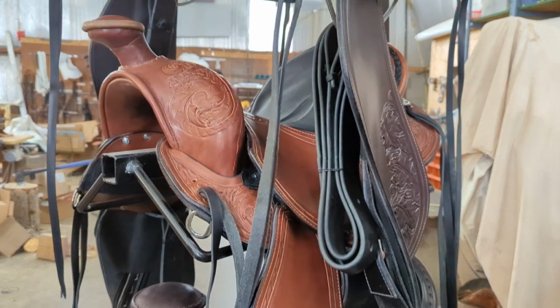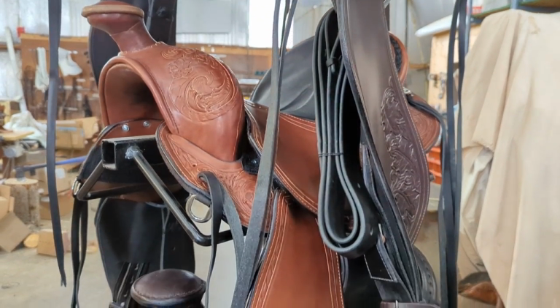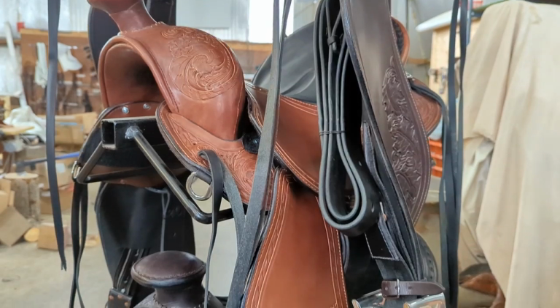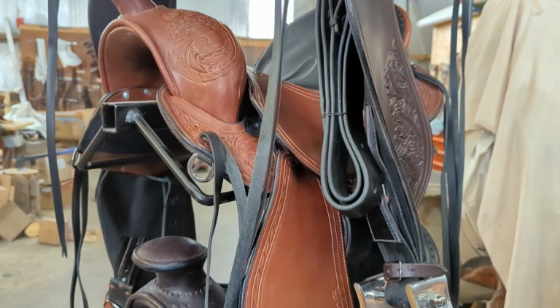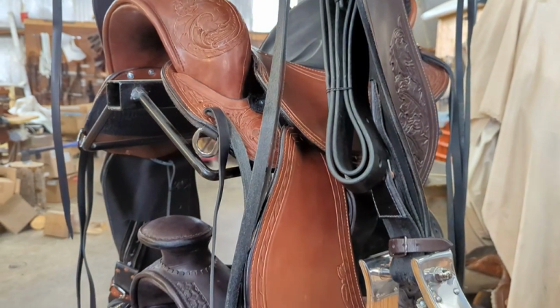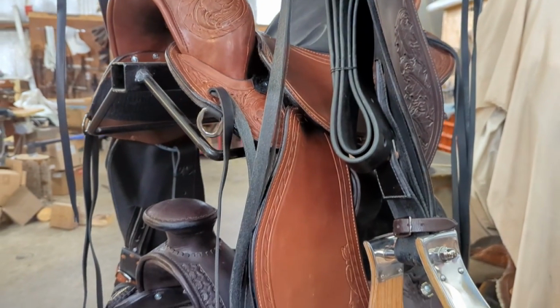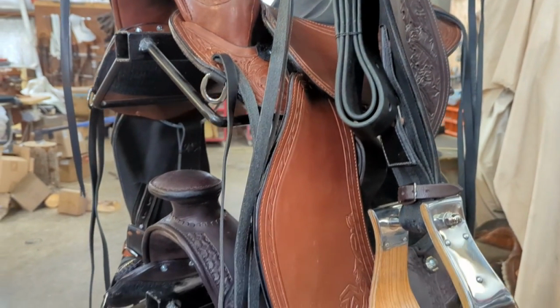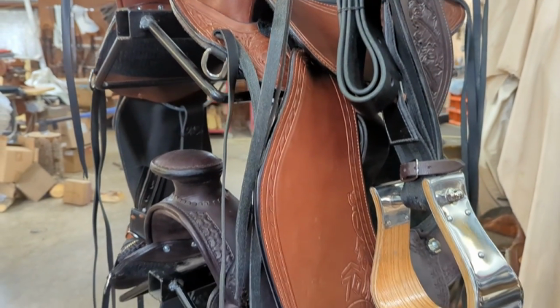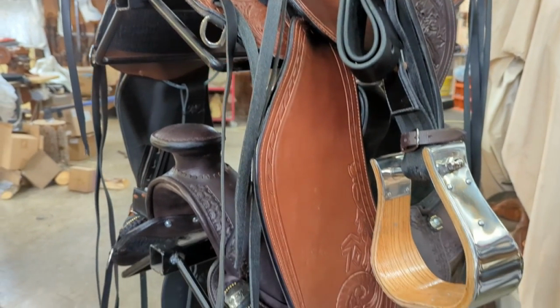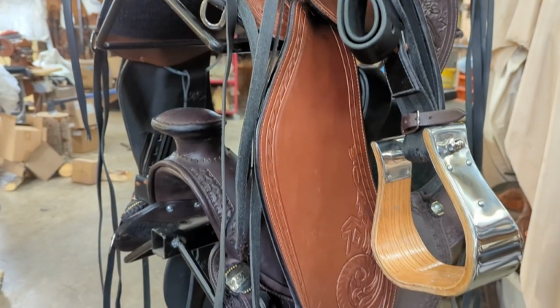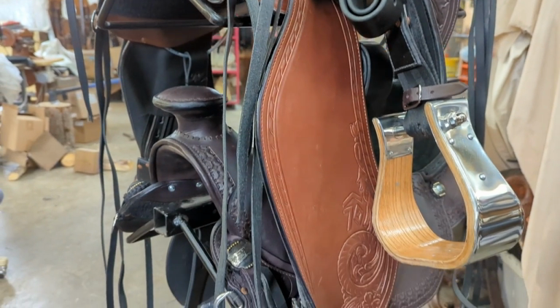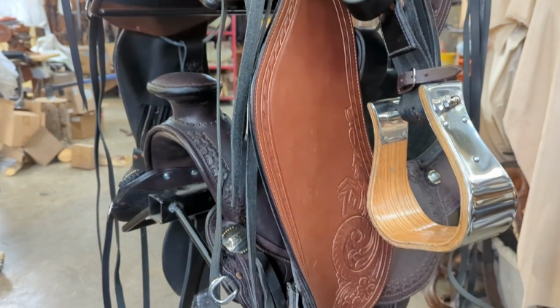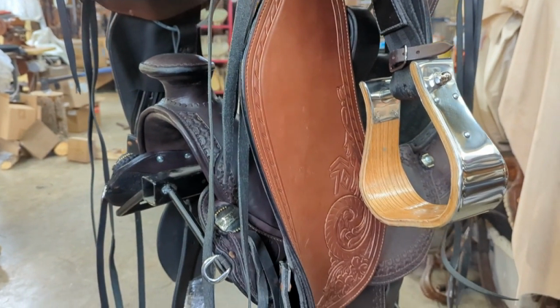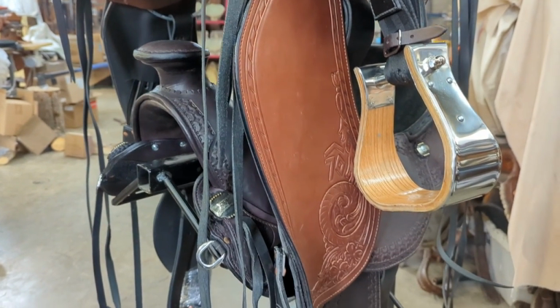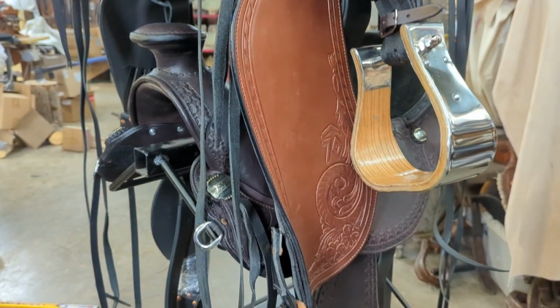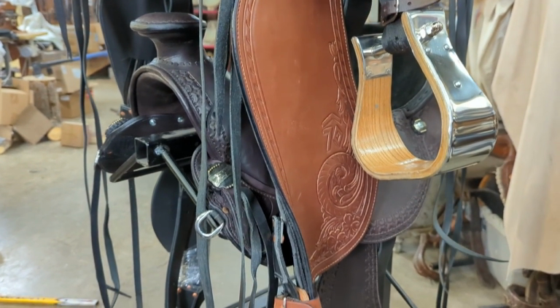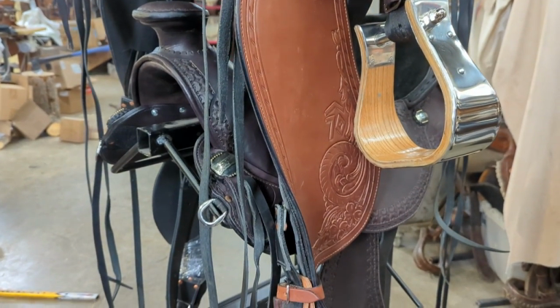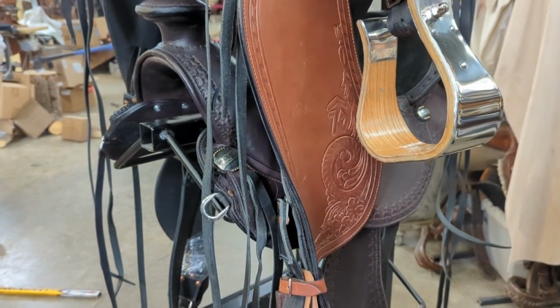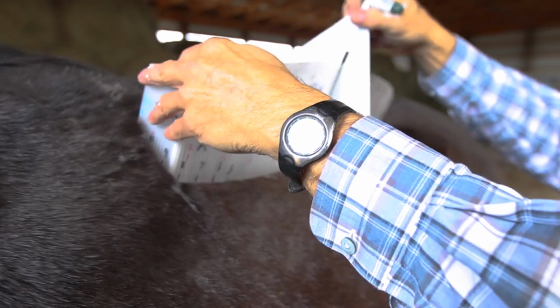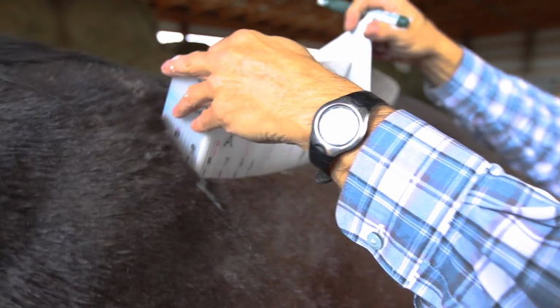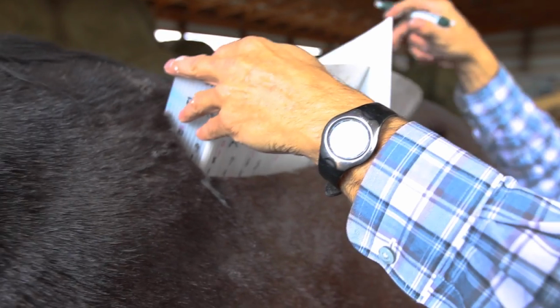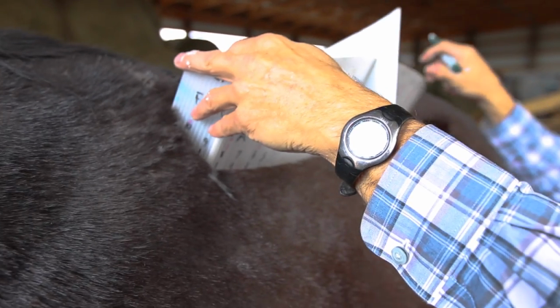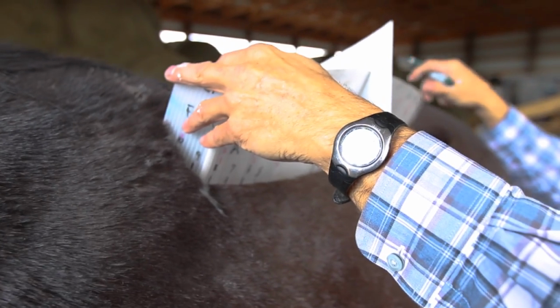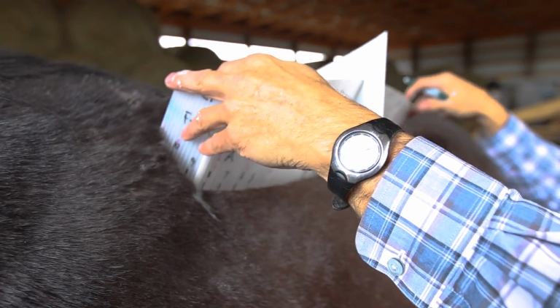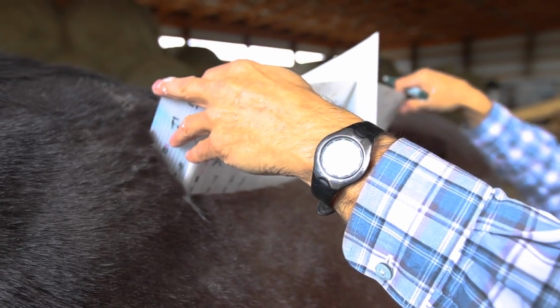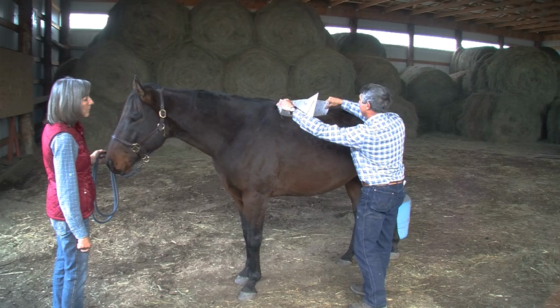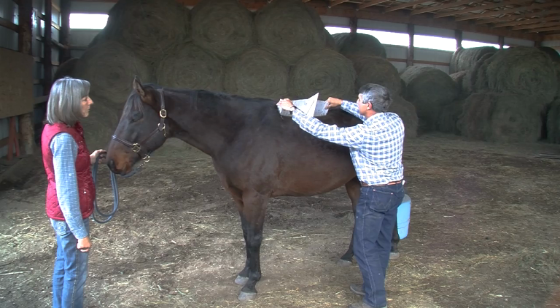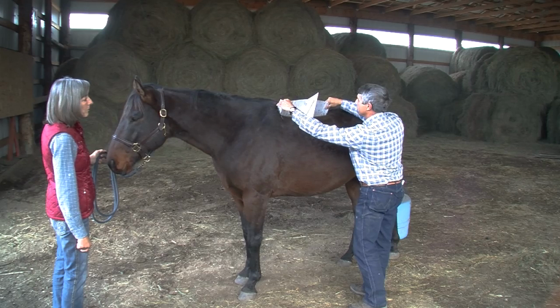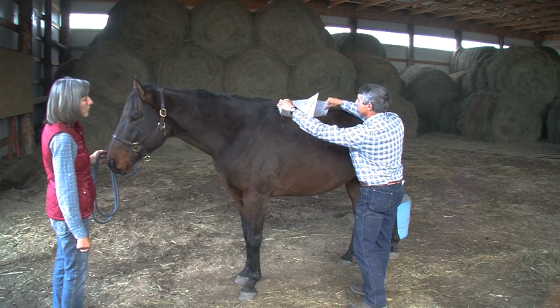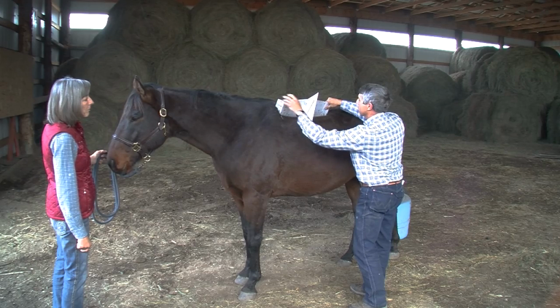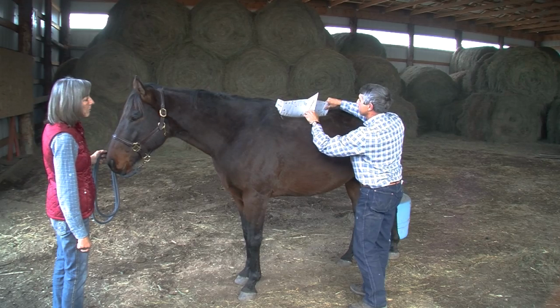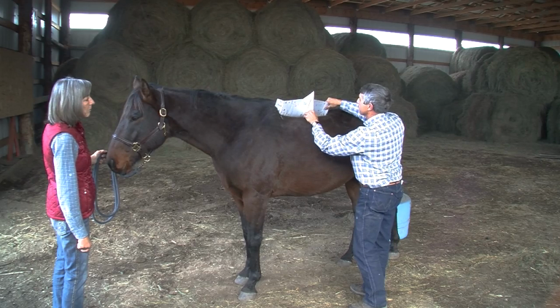So we set out to break the mold, so to speak, and after years of designing, changing, and perfecting, we came up with Easy Fit Saddles.